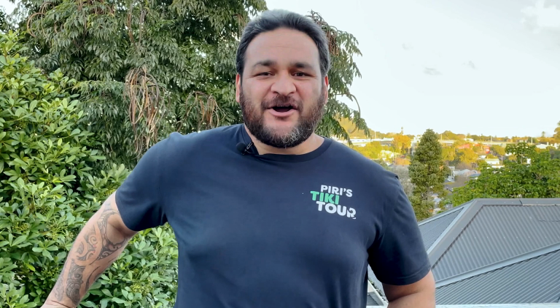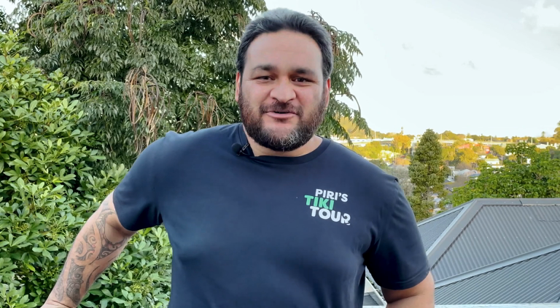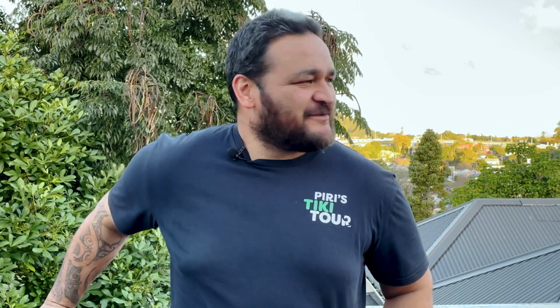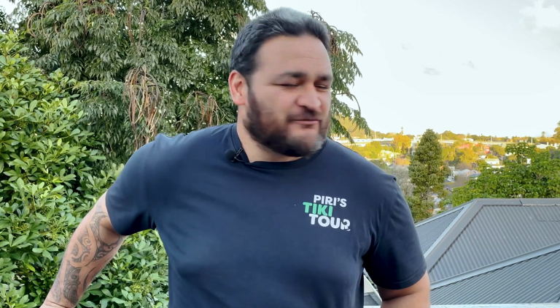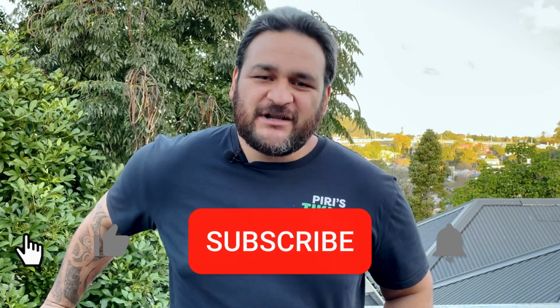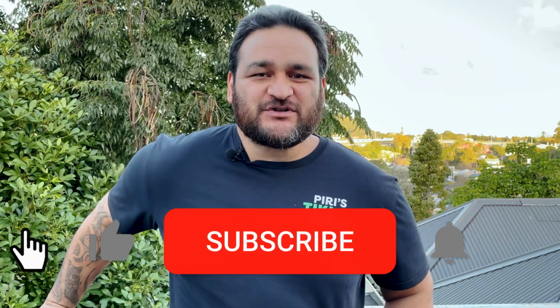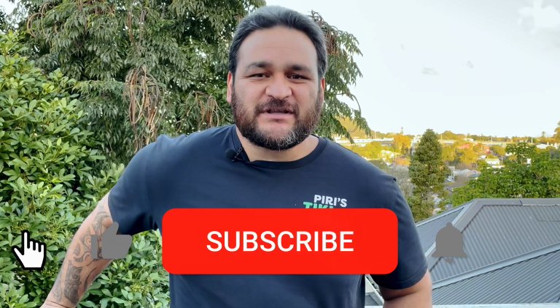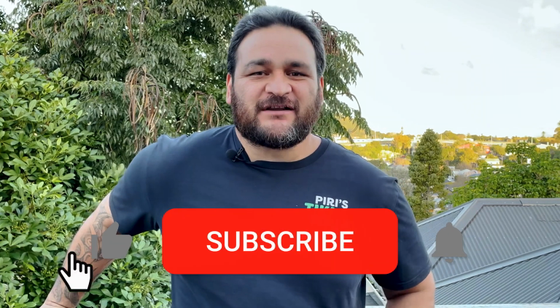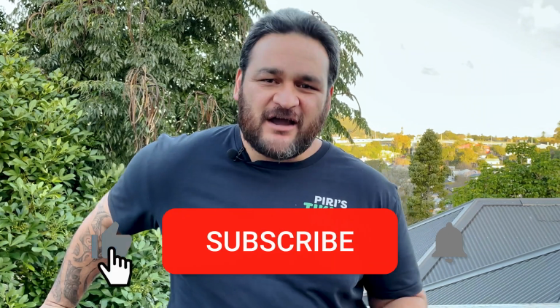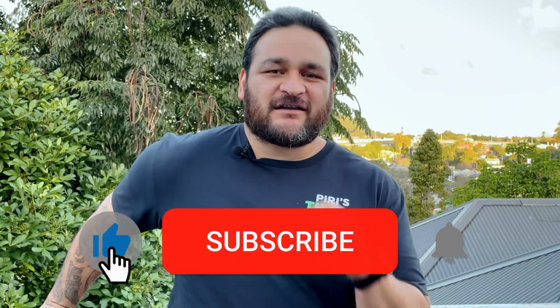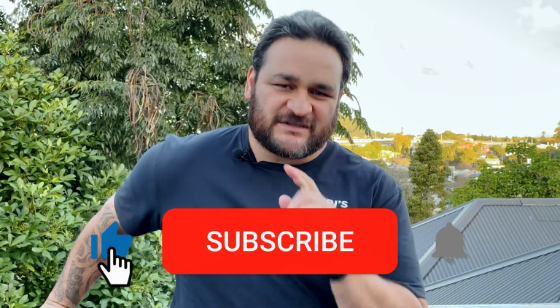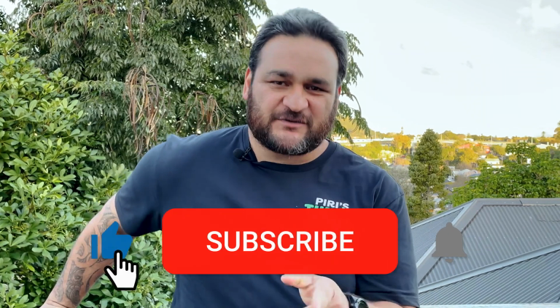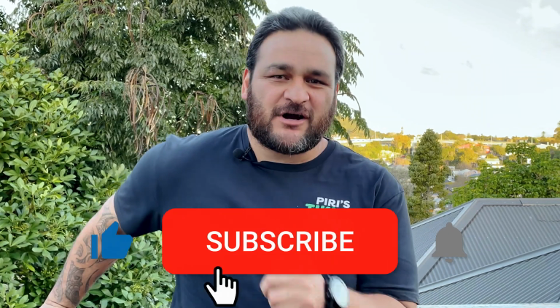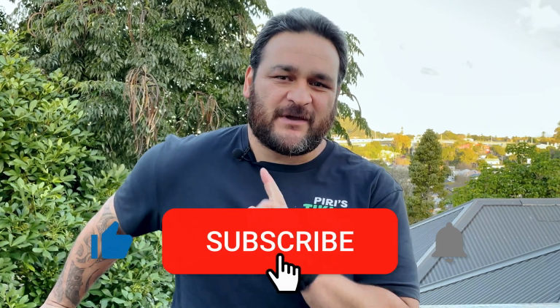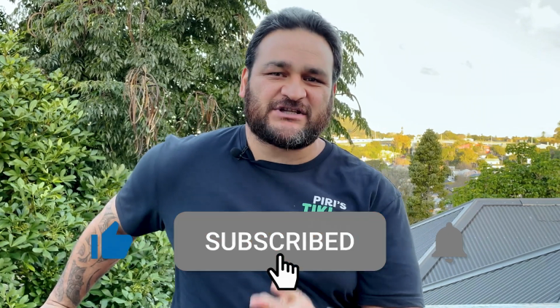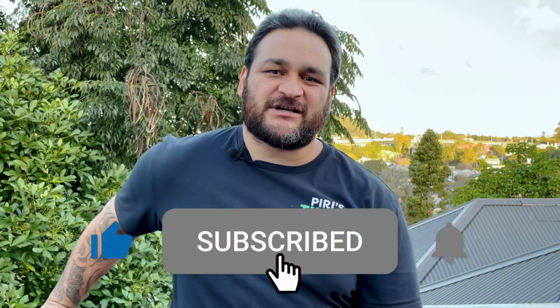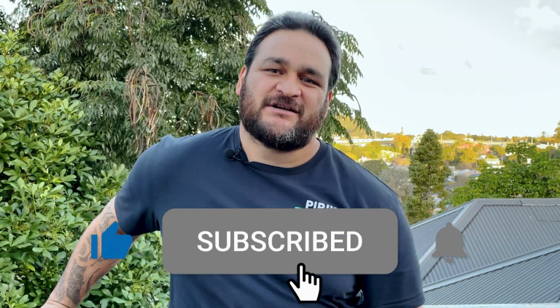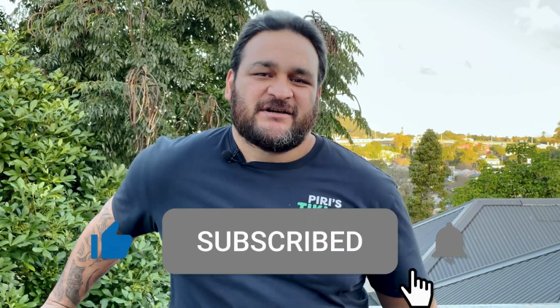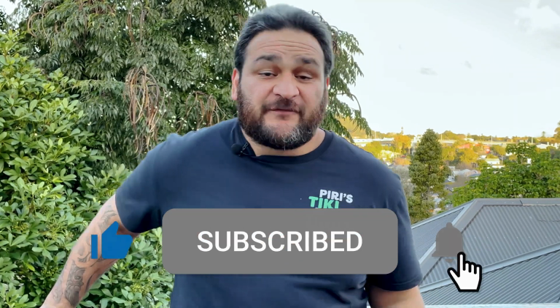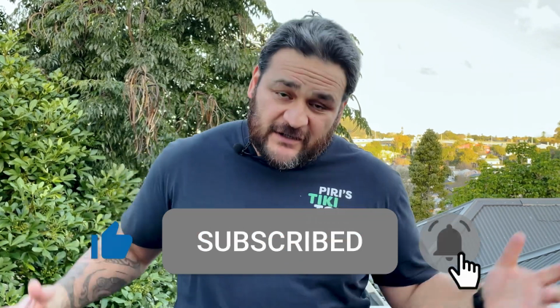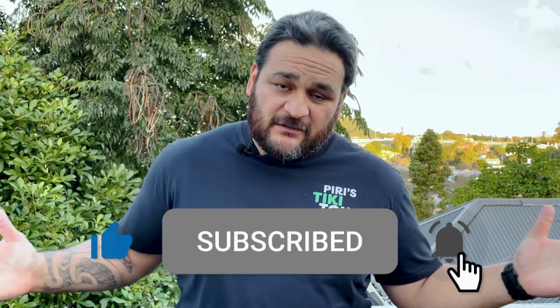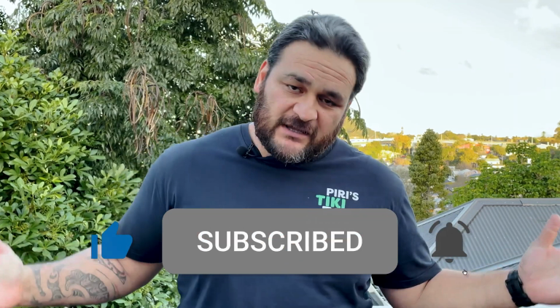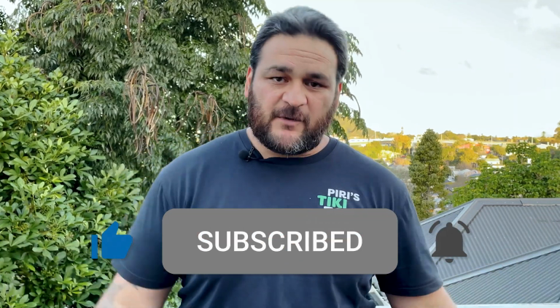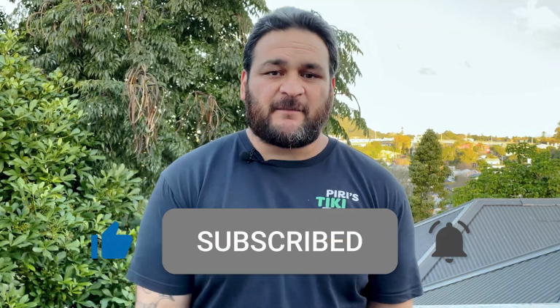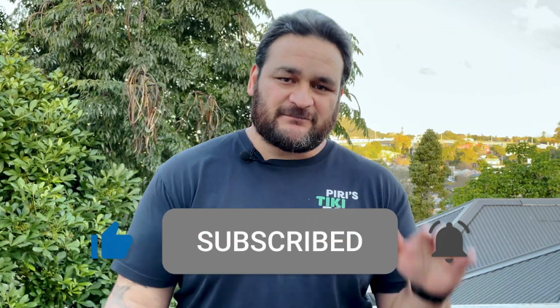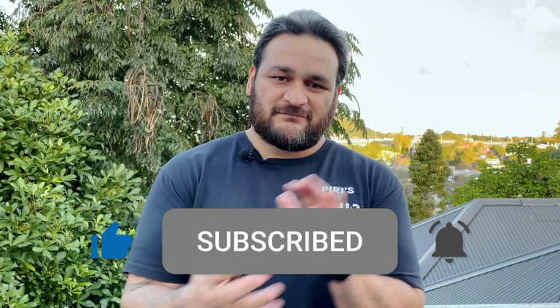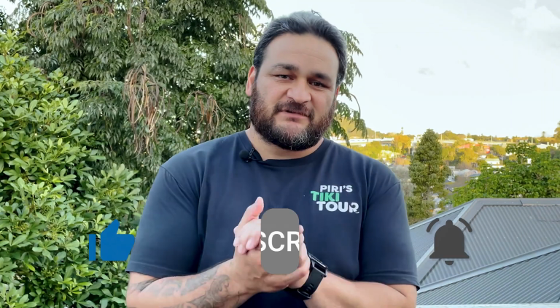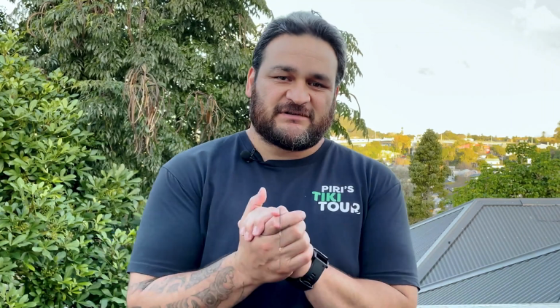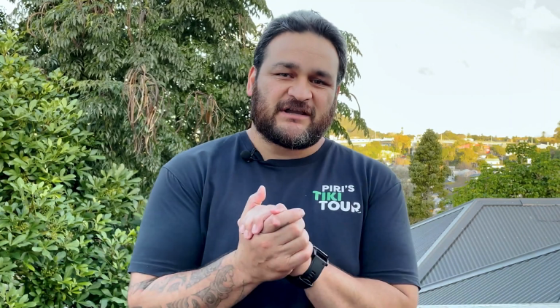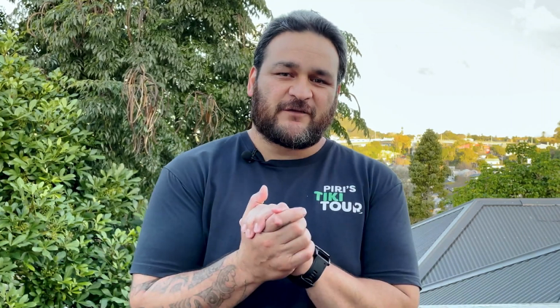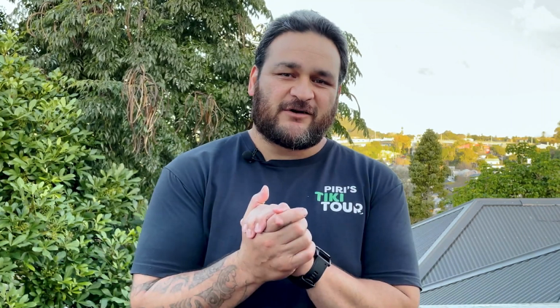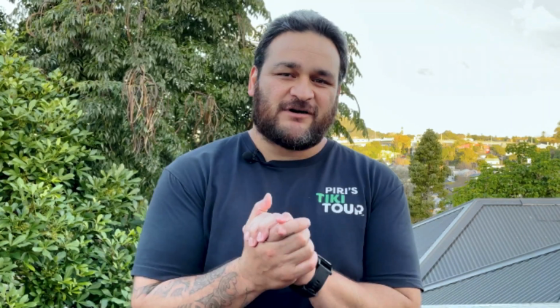Whānau! If you really enjoyed that, like, subscribe and share. If you didn't, take the pride, but thank you for the aroha.